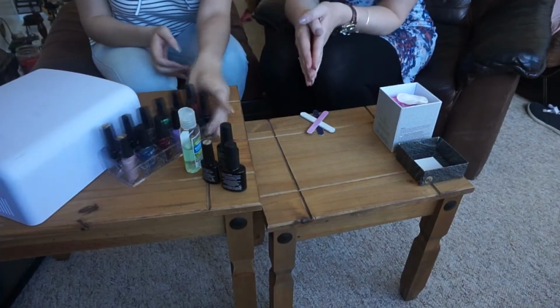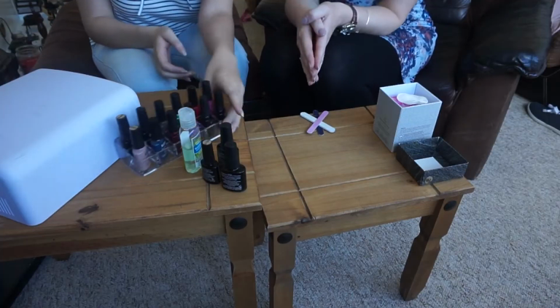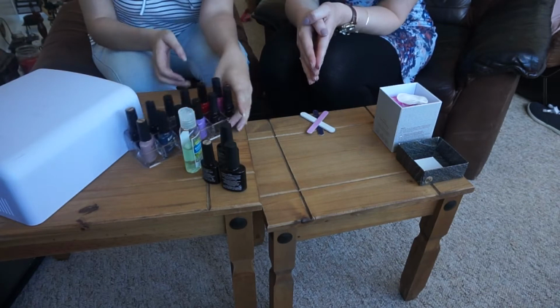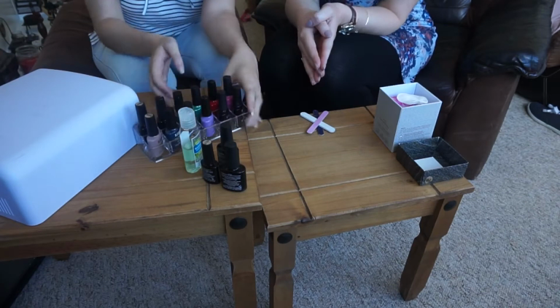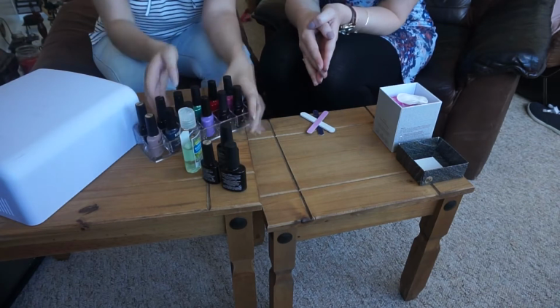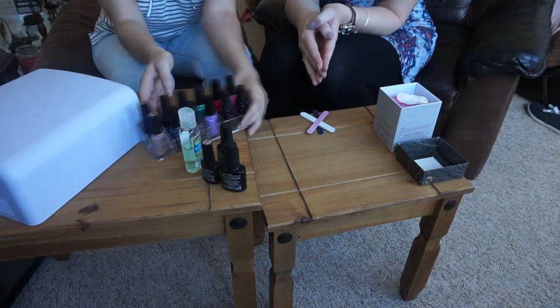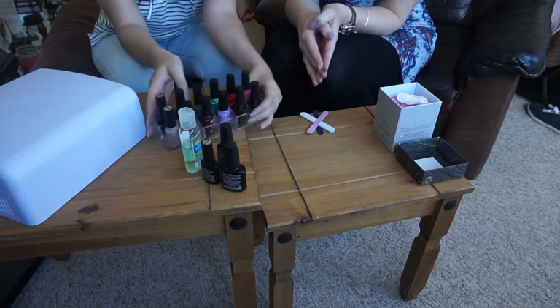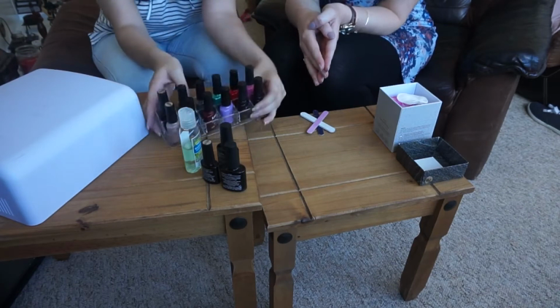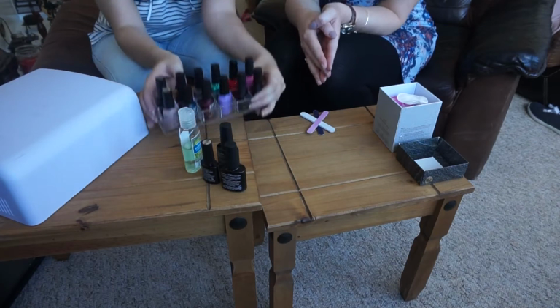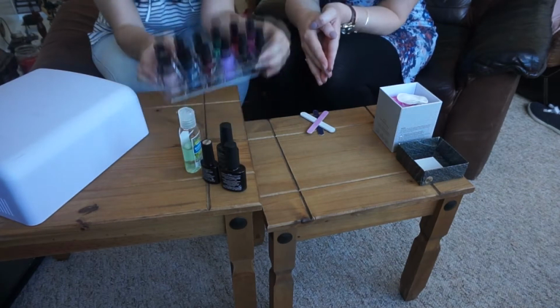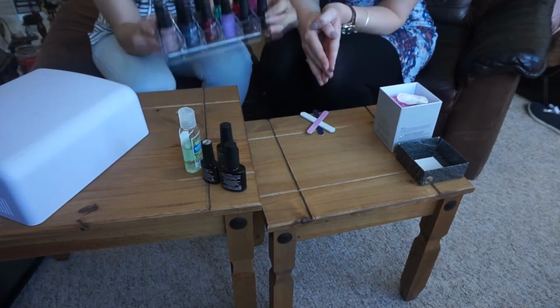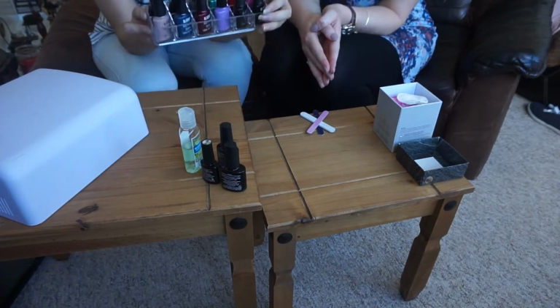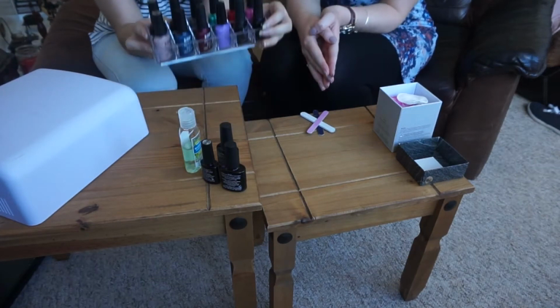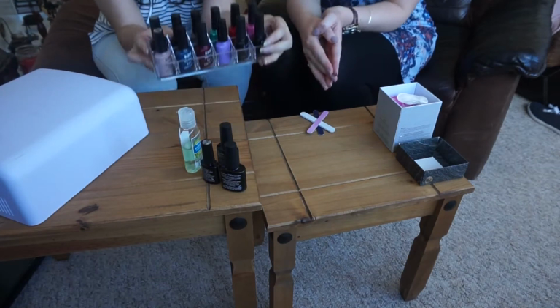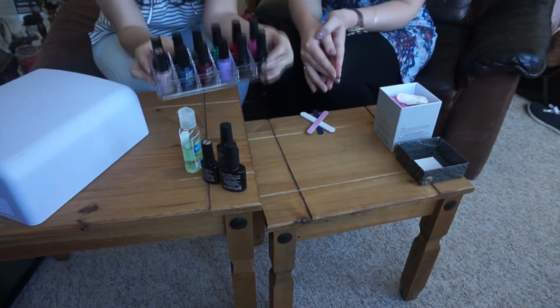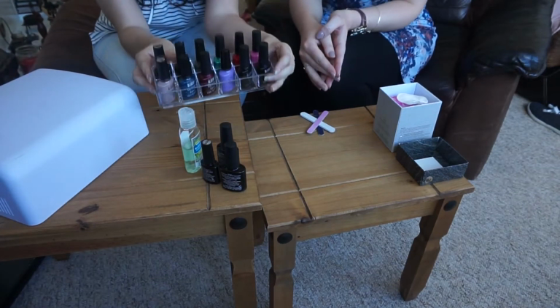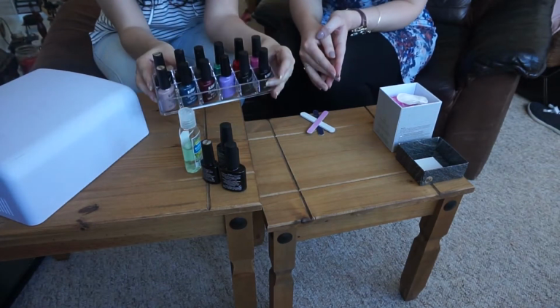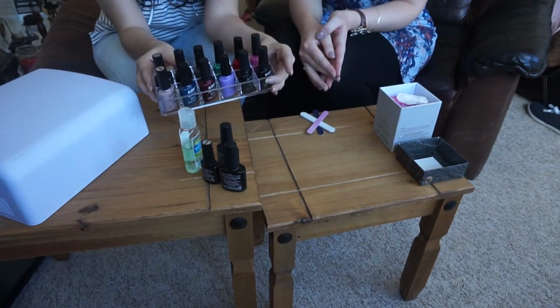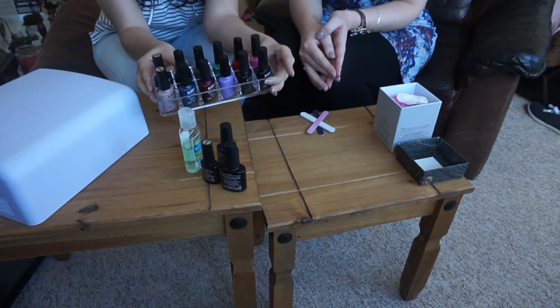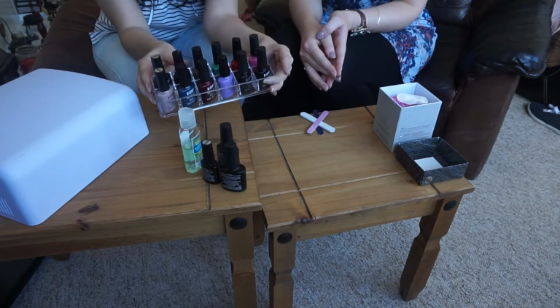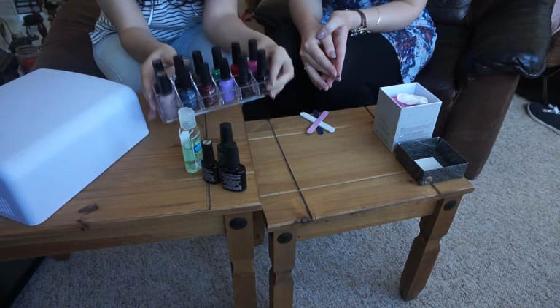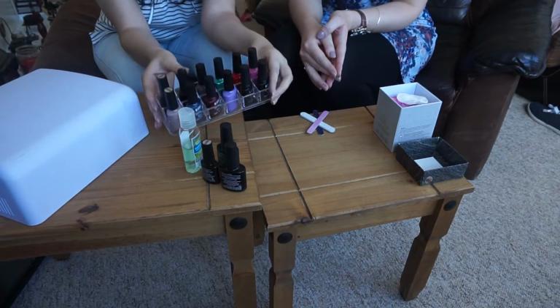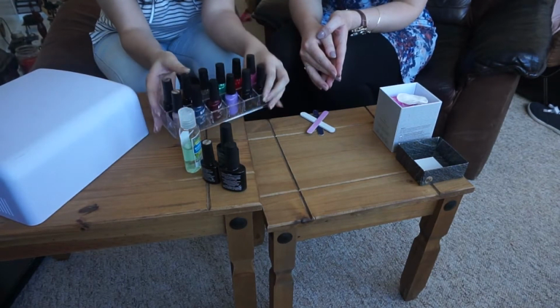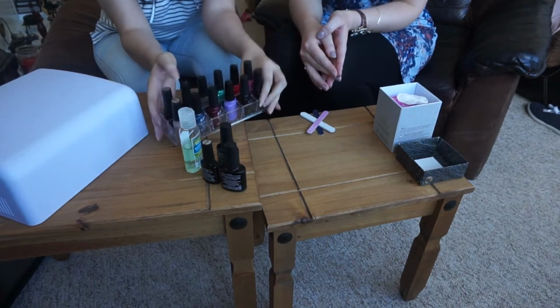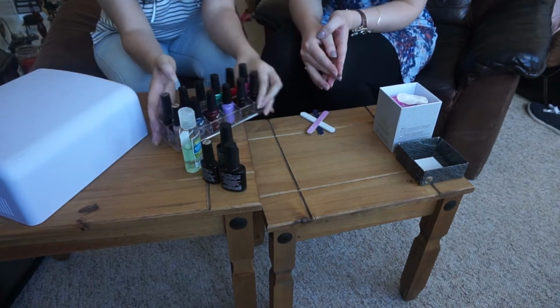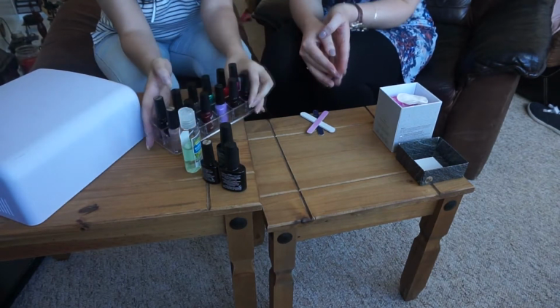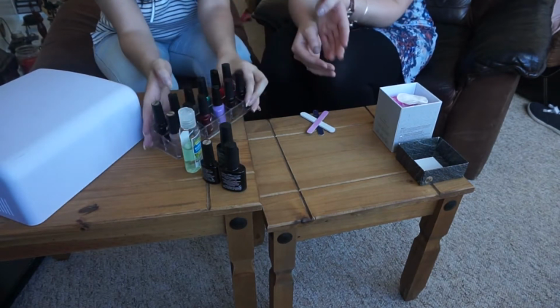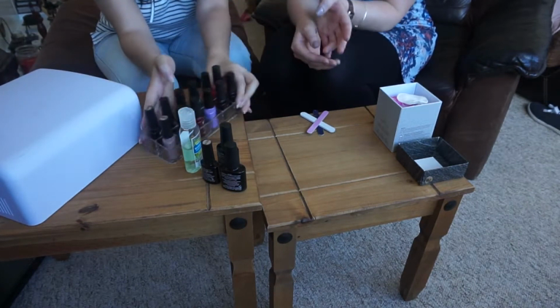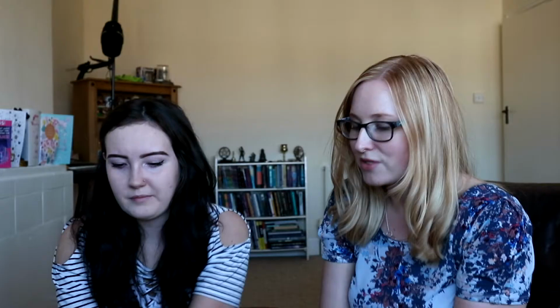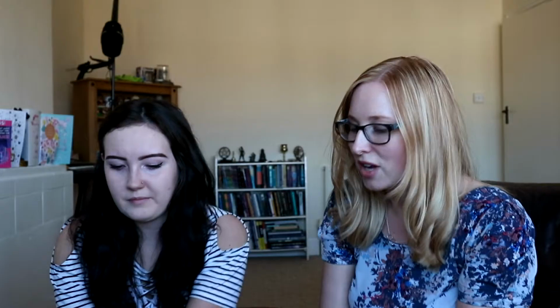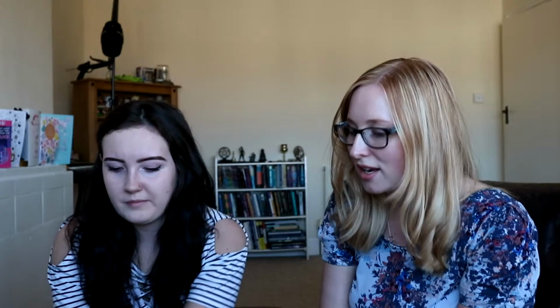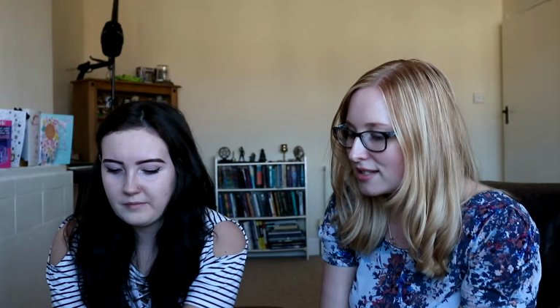I have a massive collection because it's been about two years or something, and I've probably got loads more that I've had to throw away. But yeah, I've got tons of different colours.